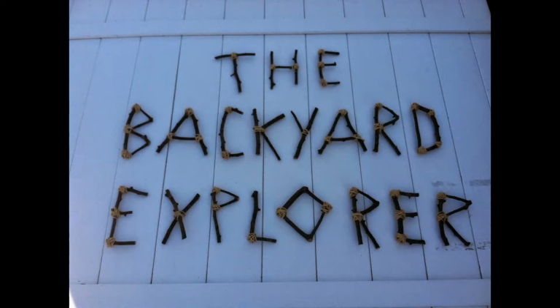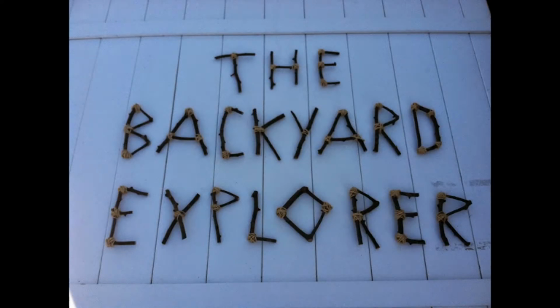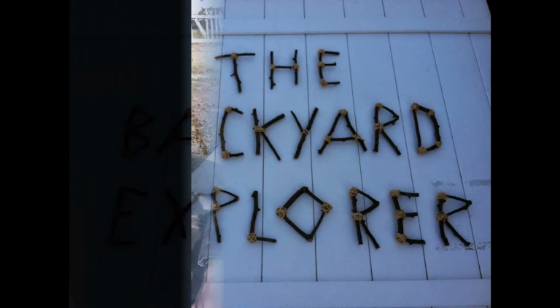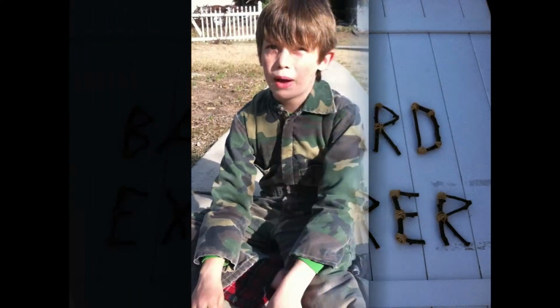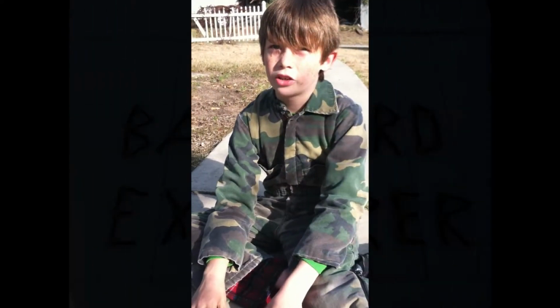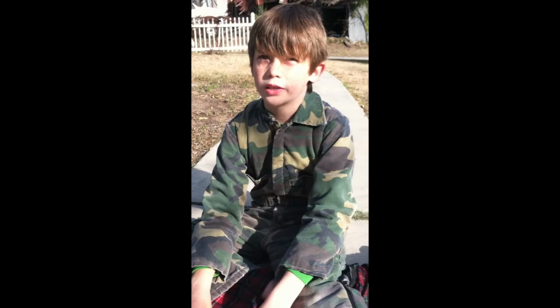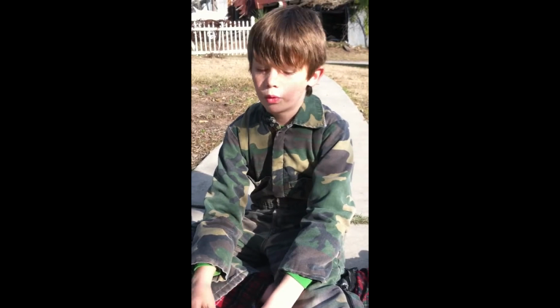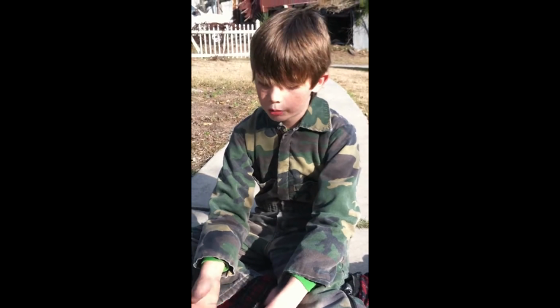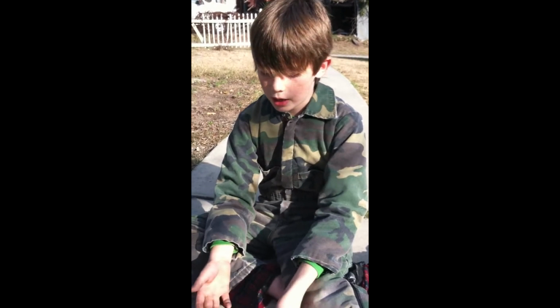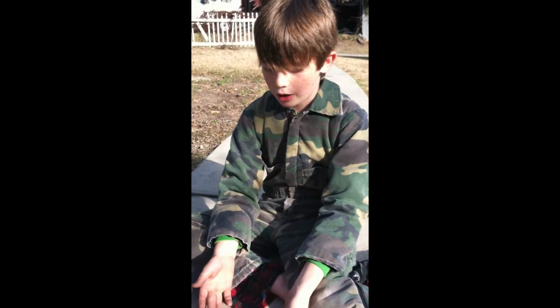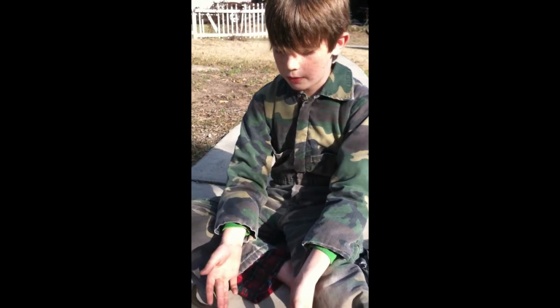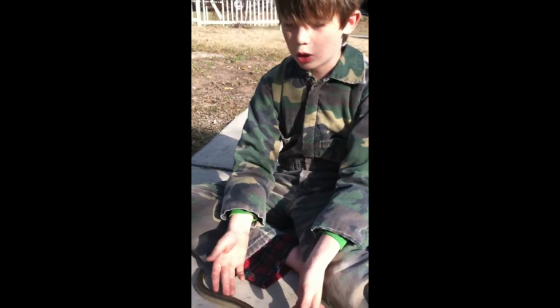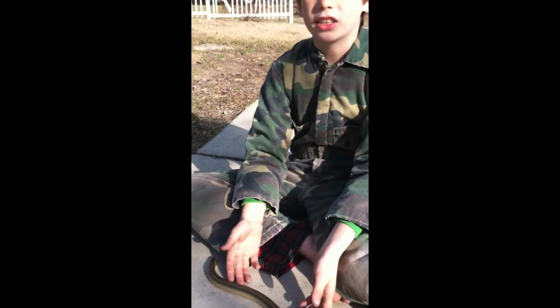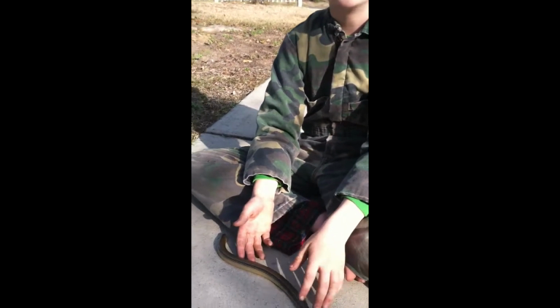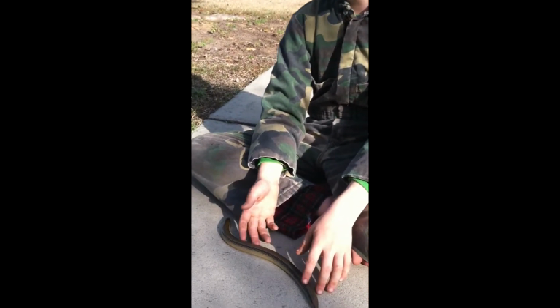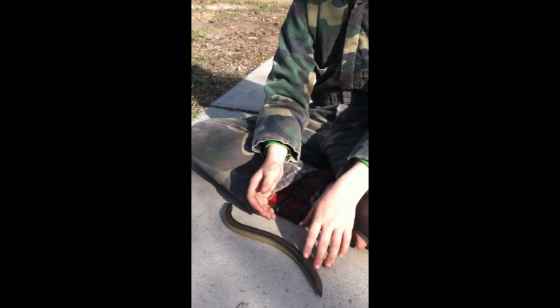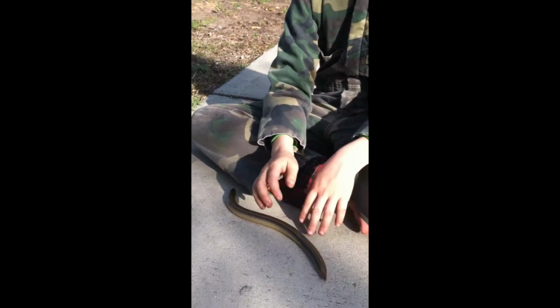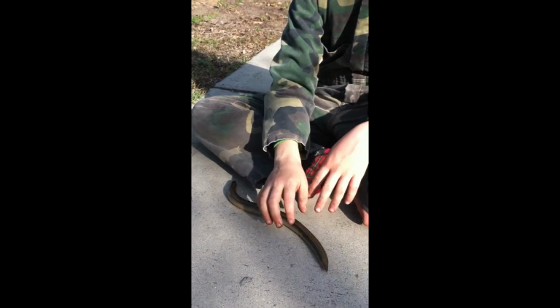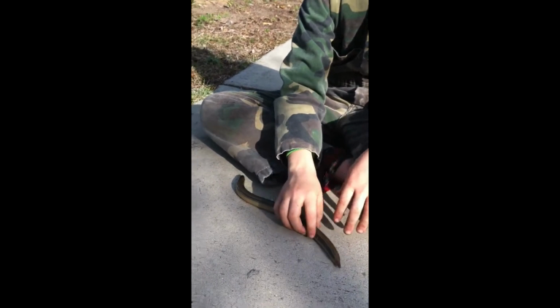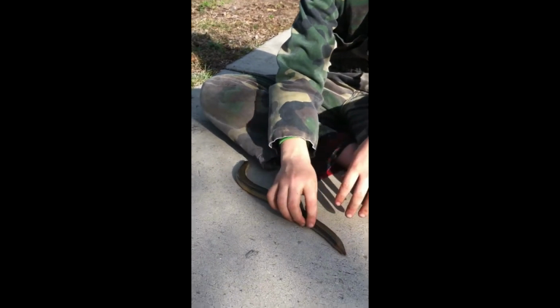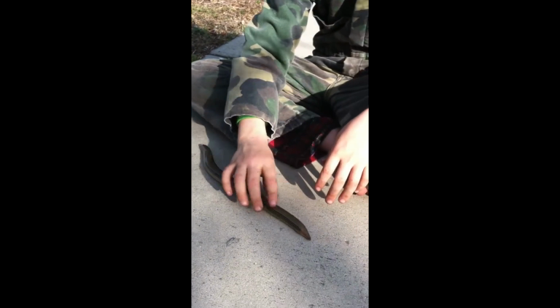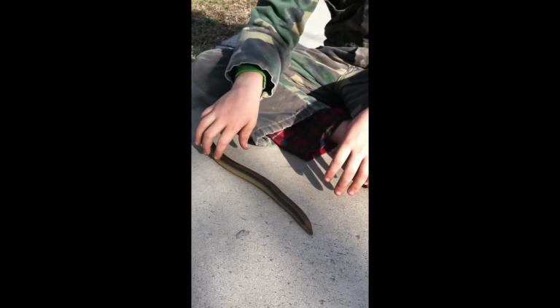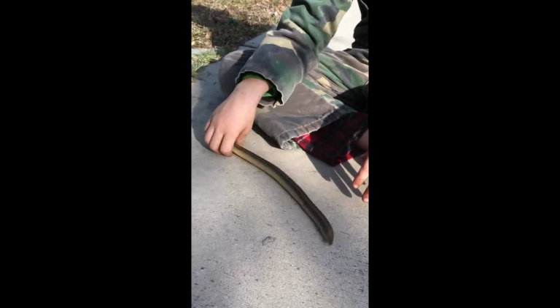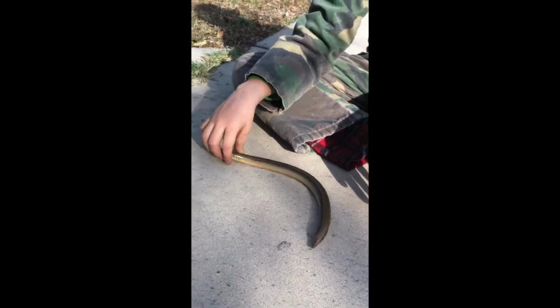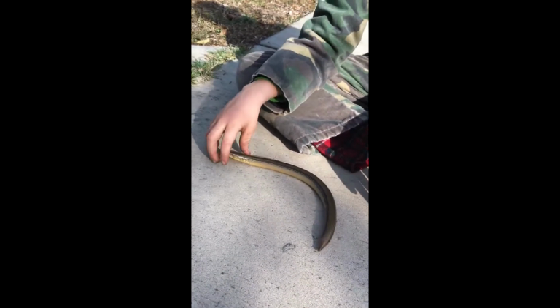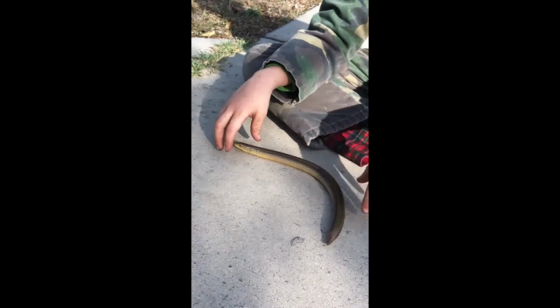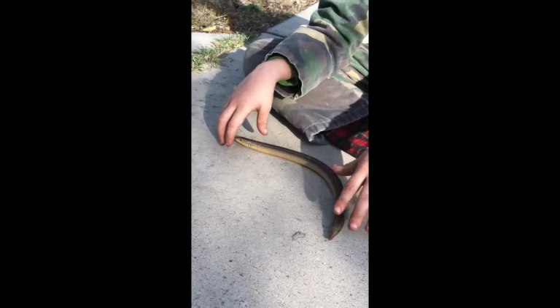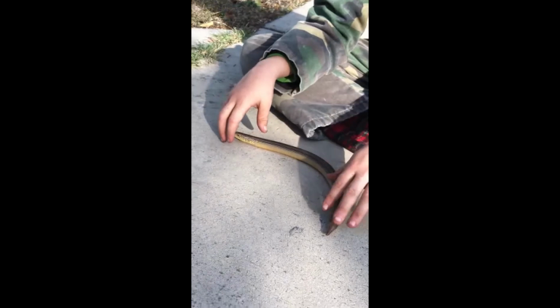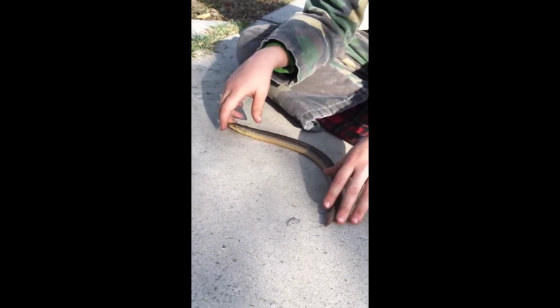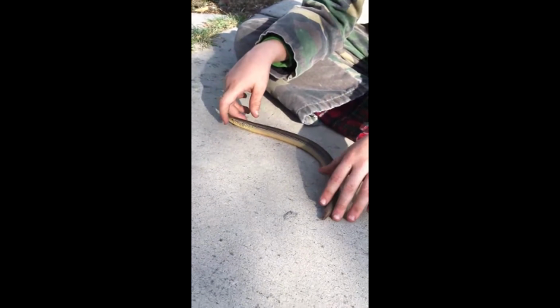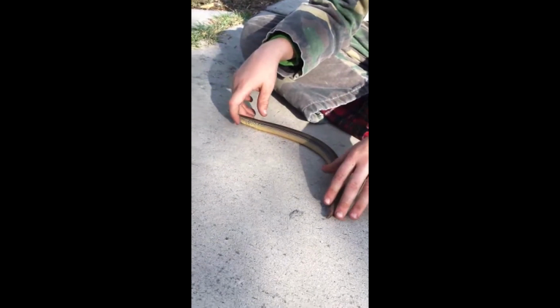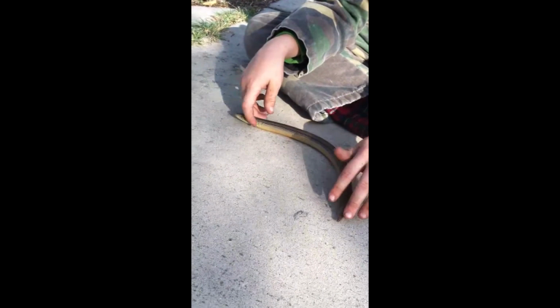Hi, this is the Backyard Explorer, and right now I have a glass lizard. But what I wanted to show you is their tail.